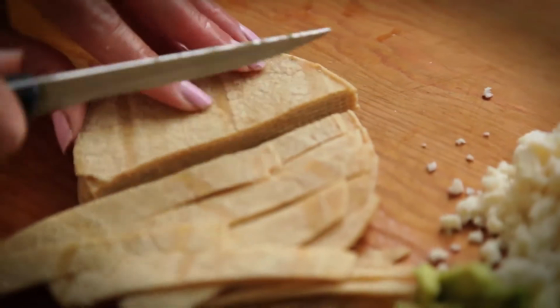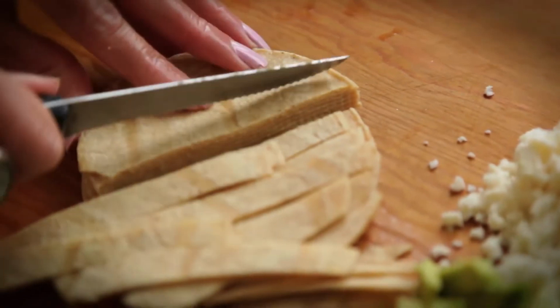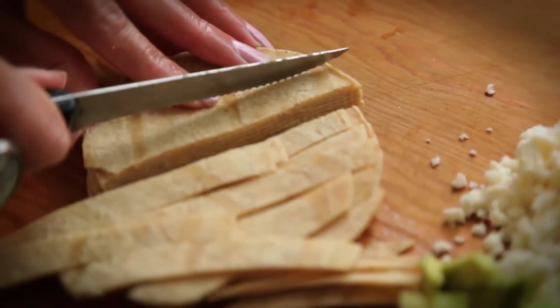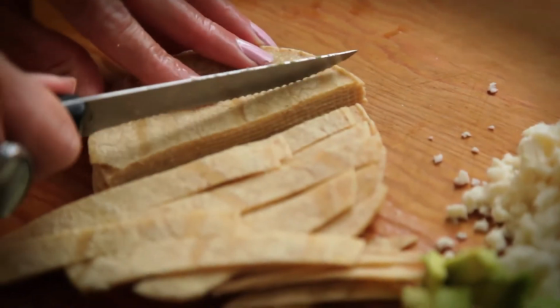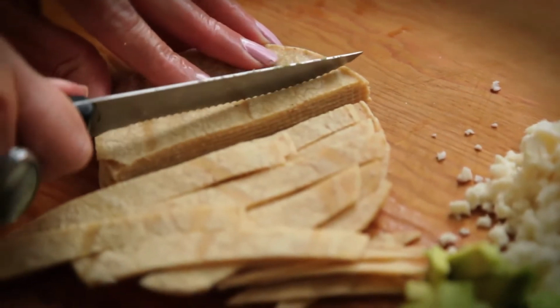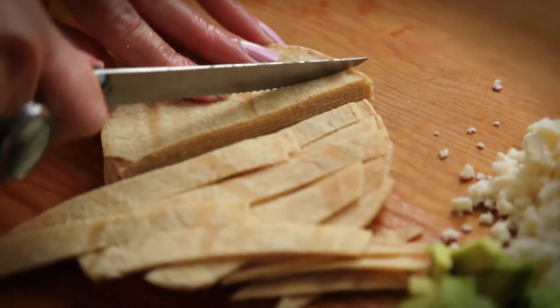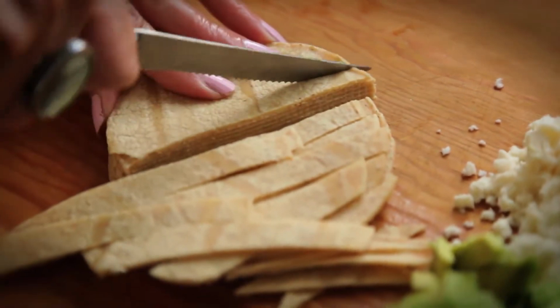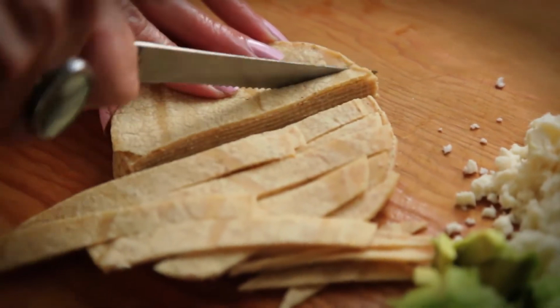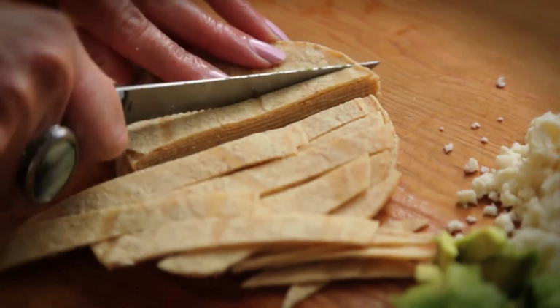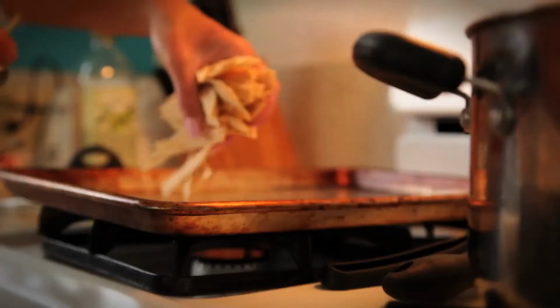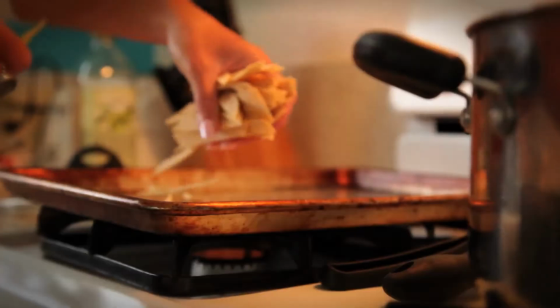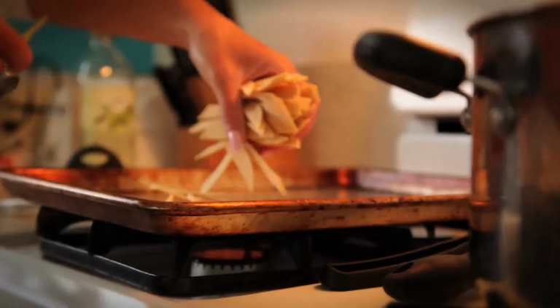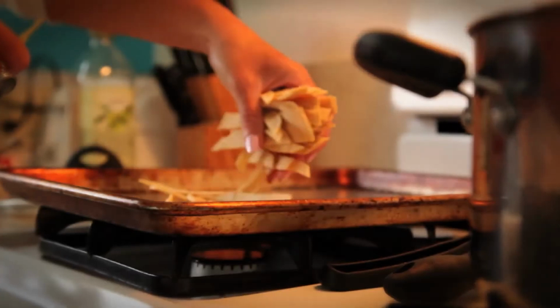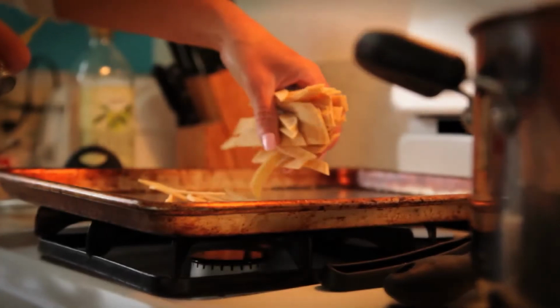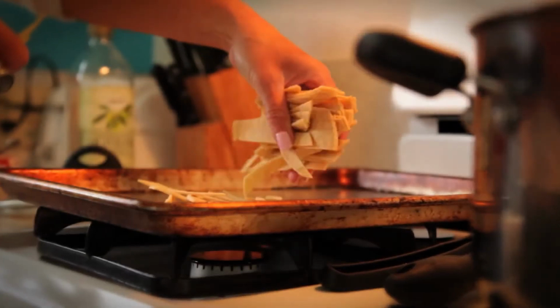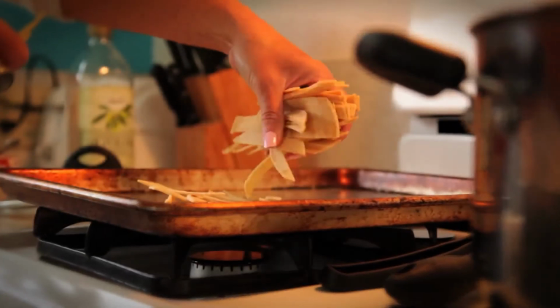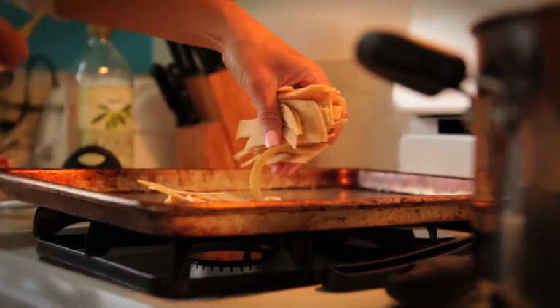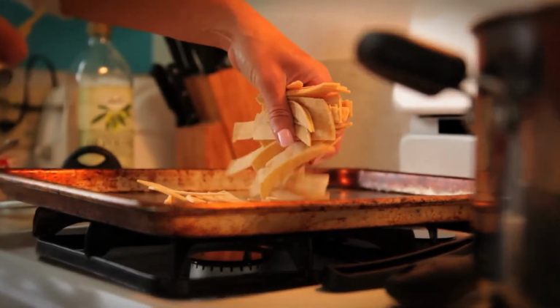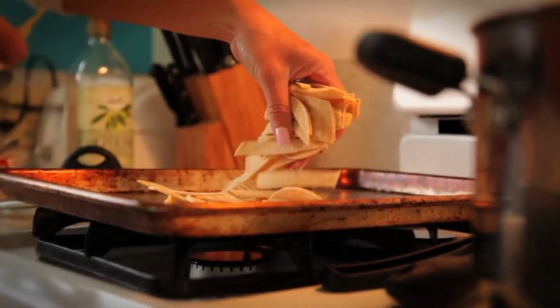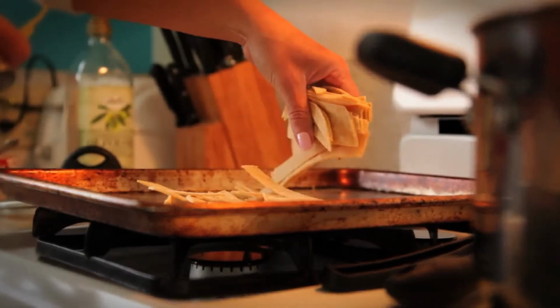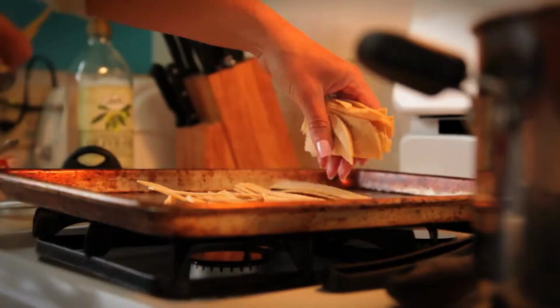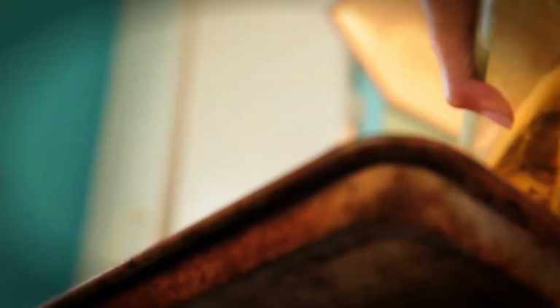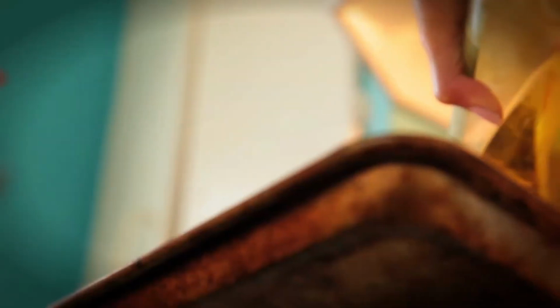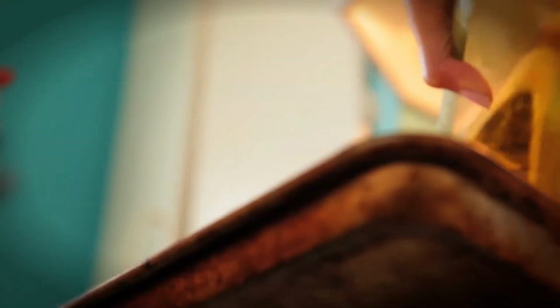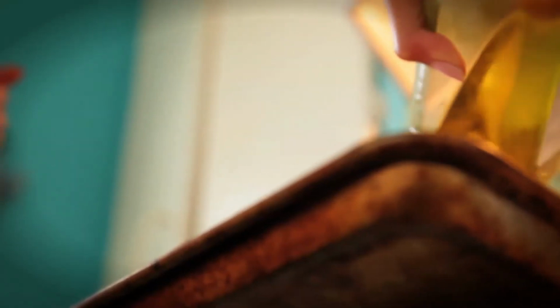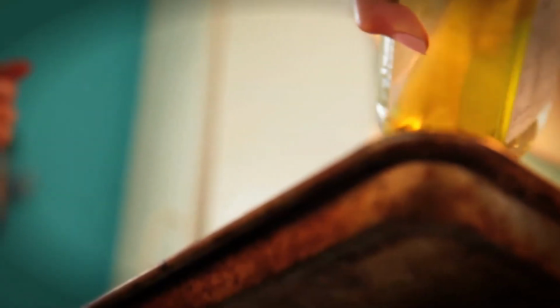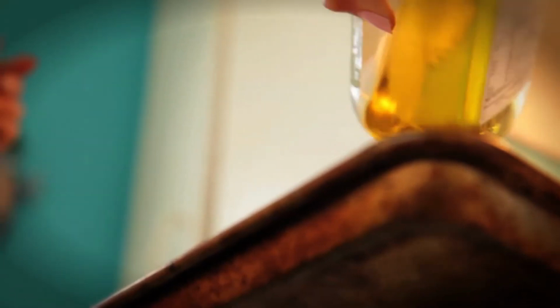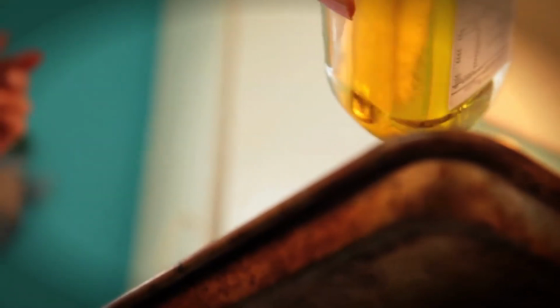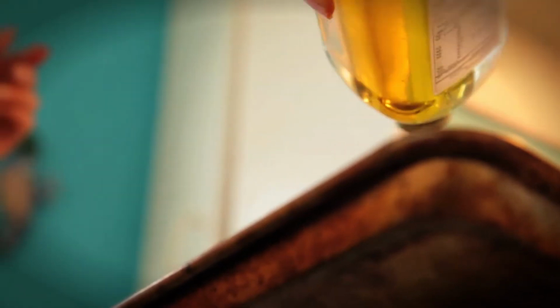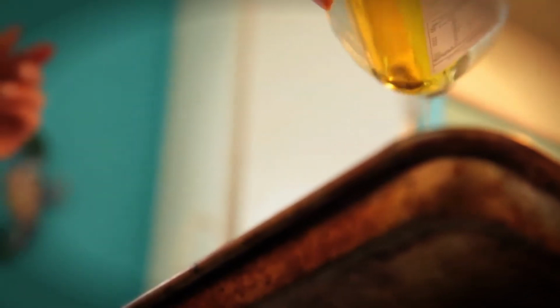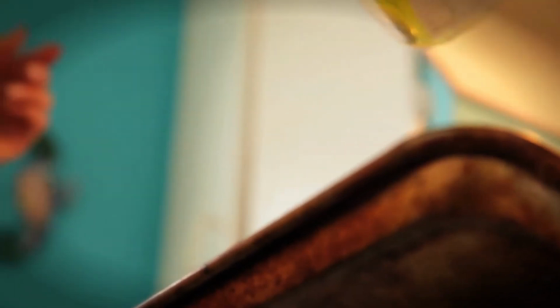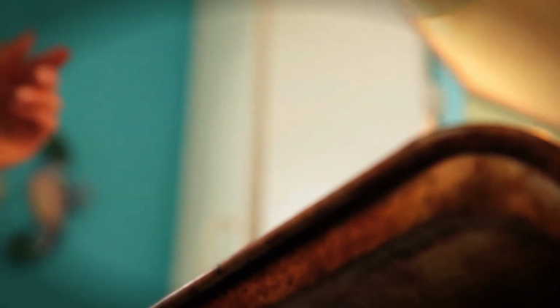My tortilla strips — I bake them so there's not a lot of fat. And I also put a little cumin on there.